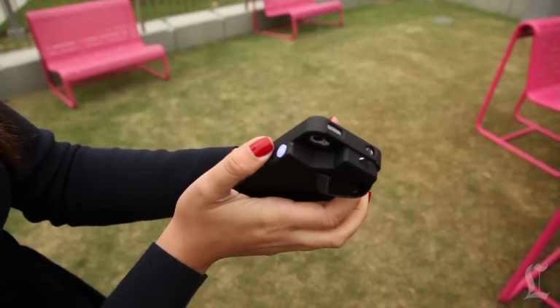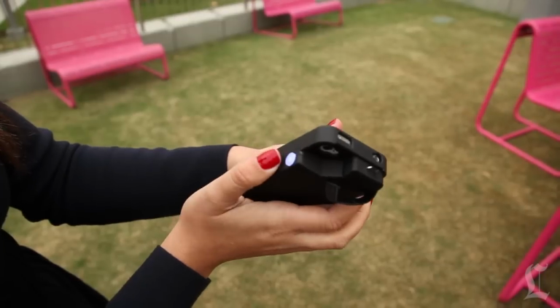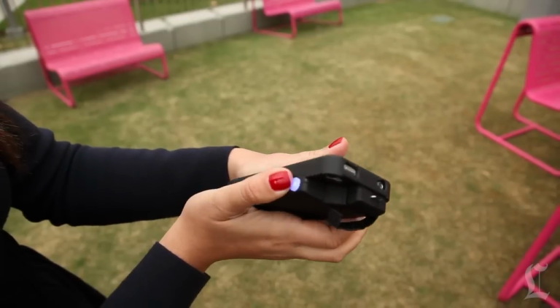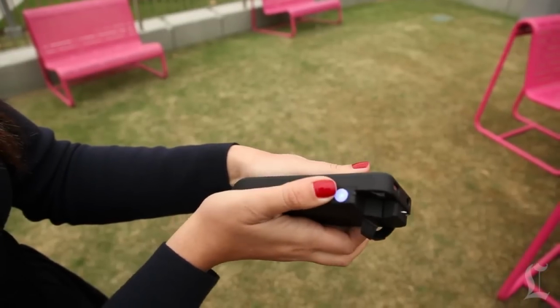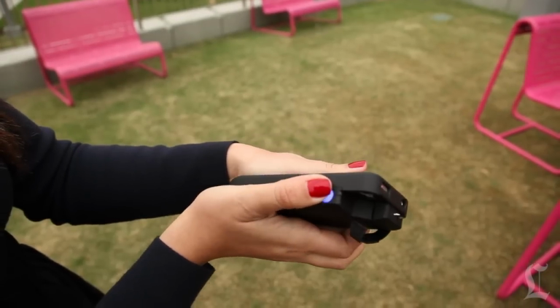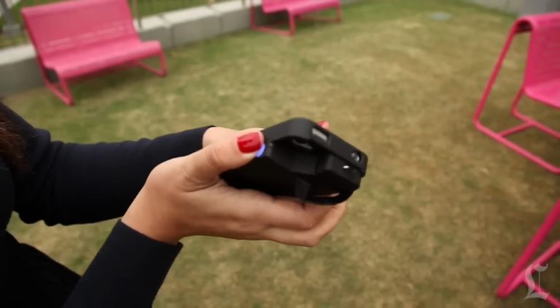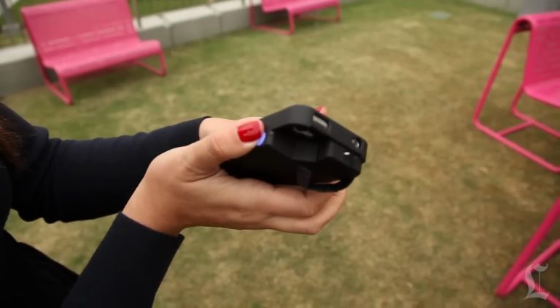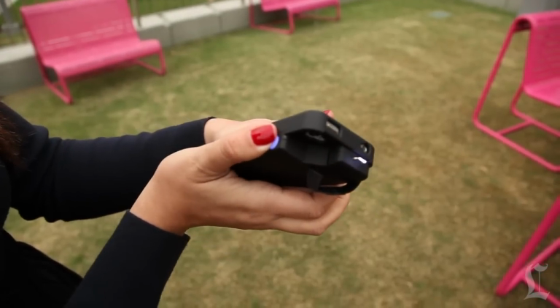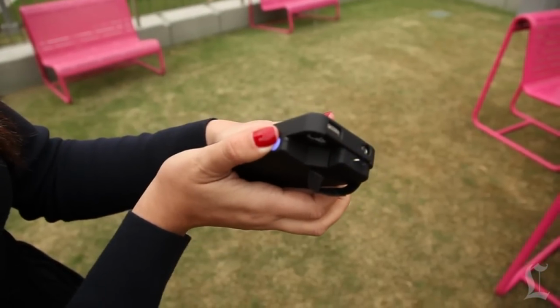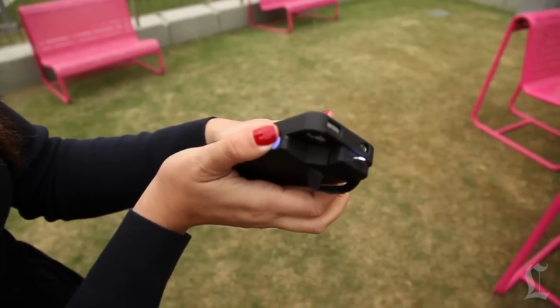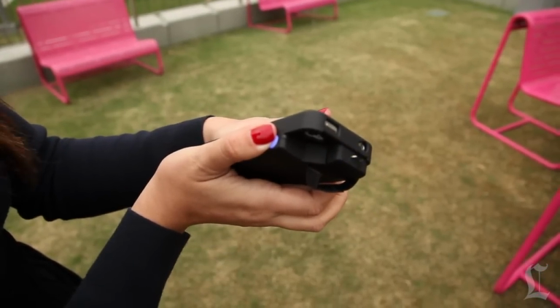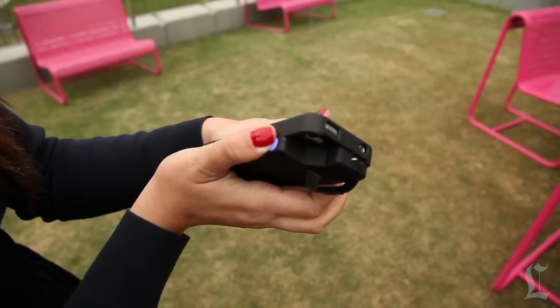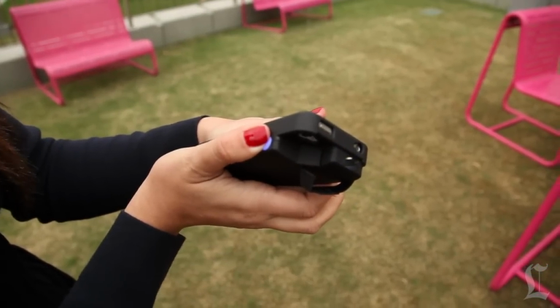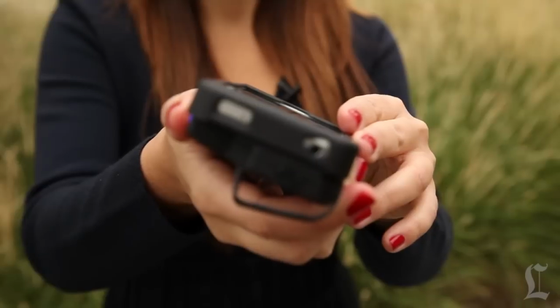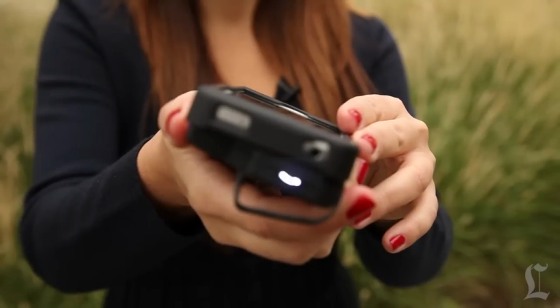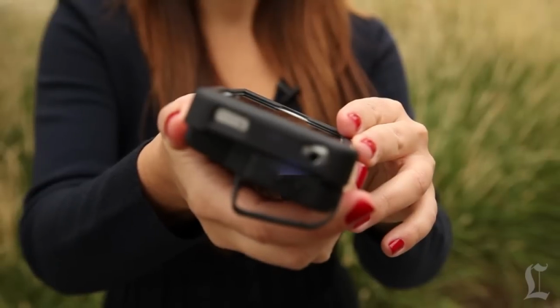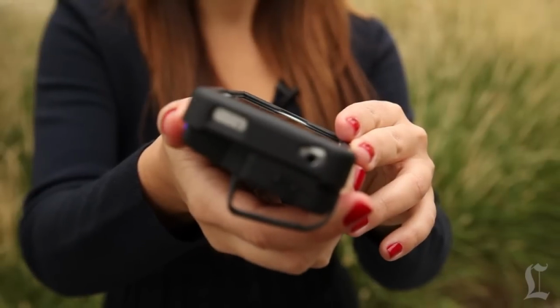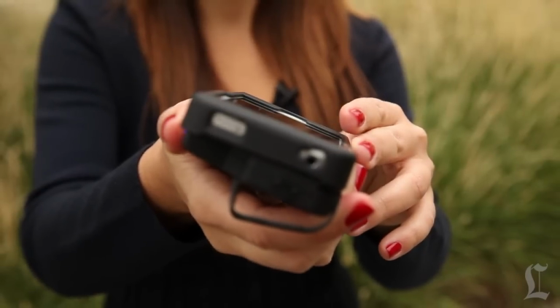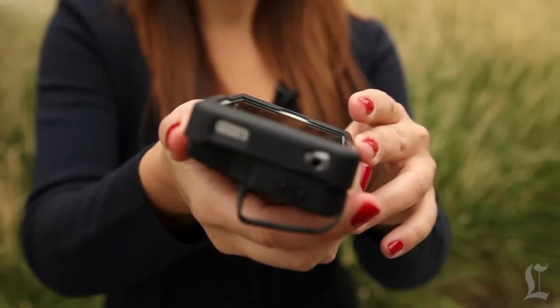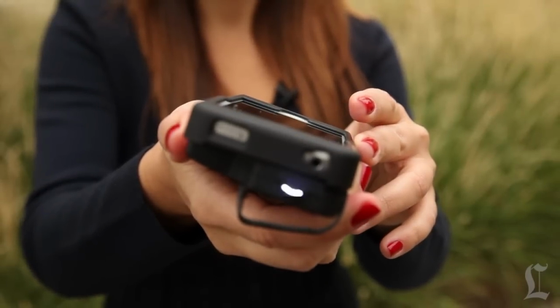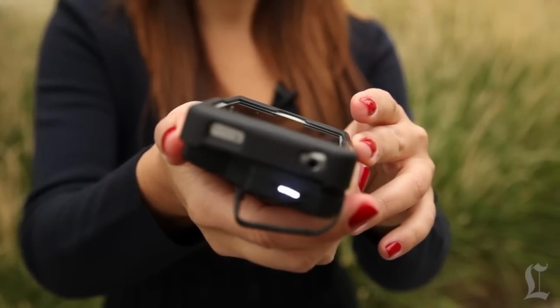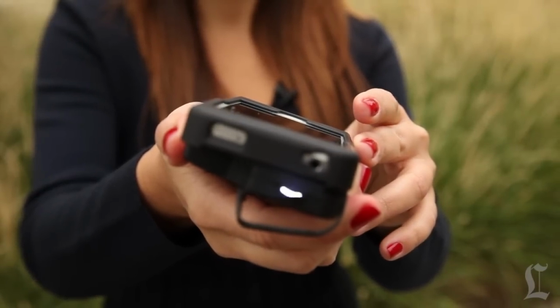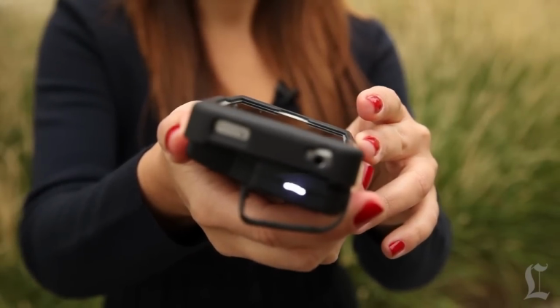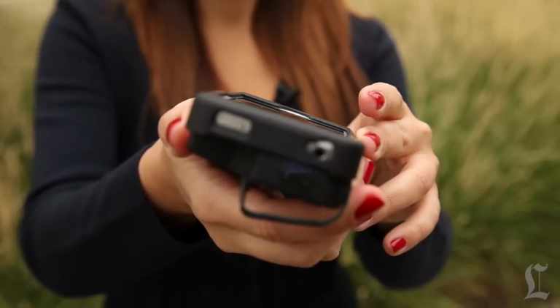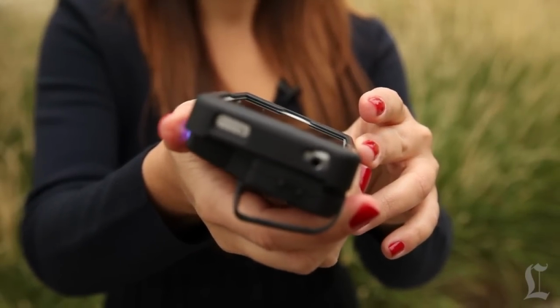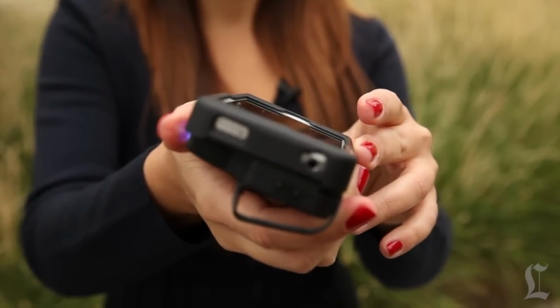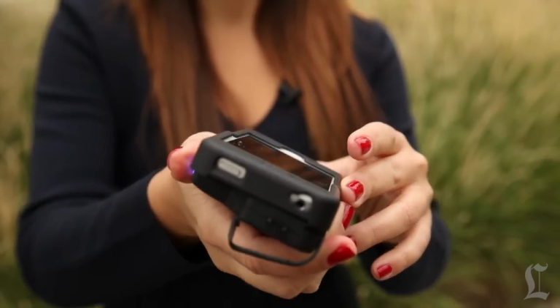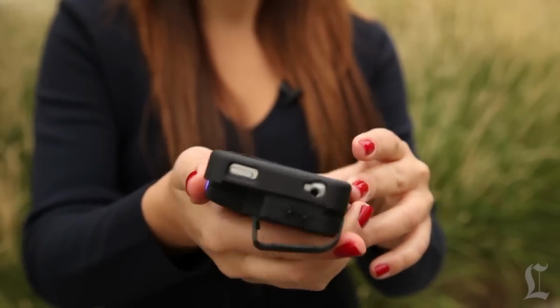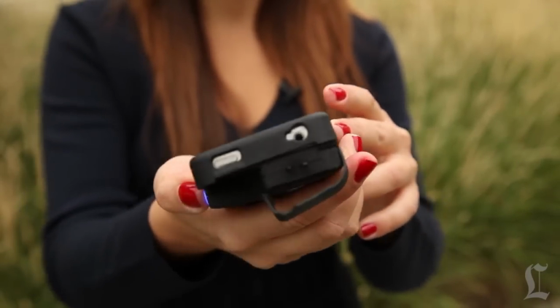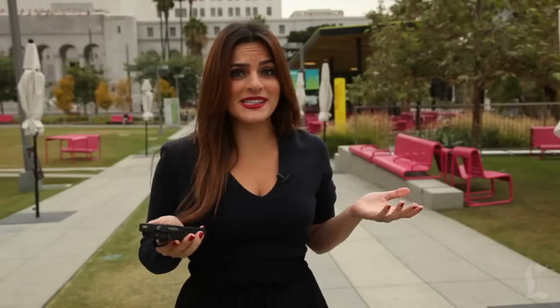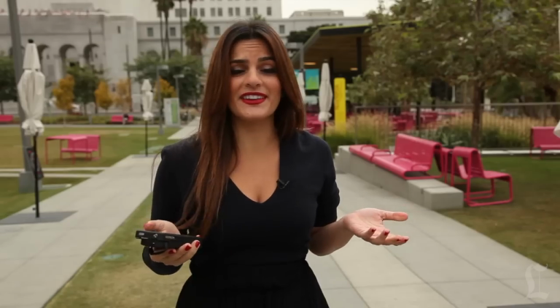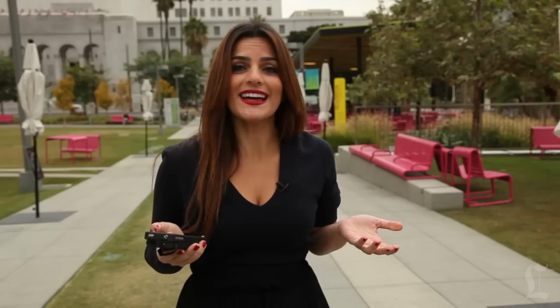This smartphone case doubles as a stun gun and even gives your phone up to 20 hours of additional standby battery. So what does it feel like?